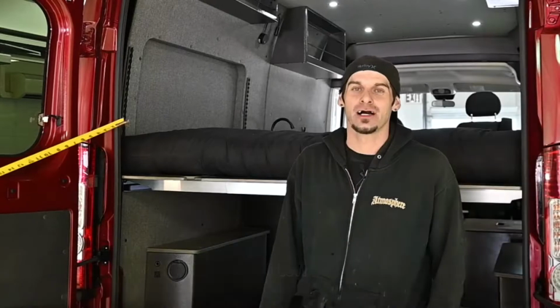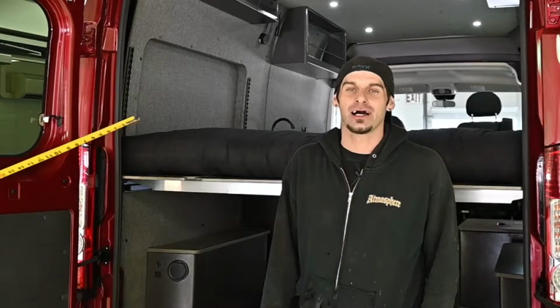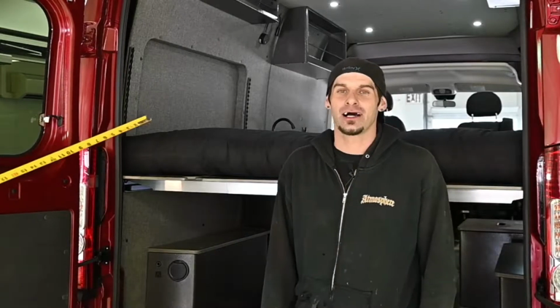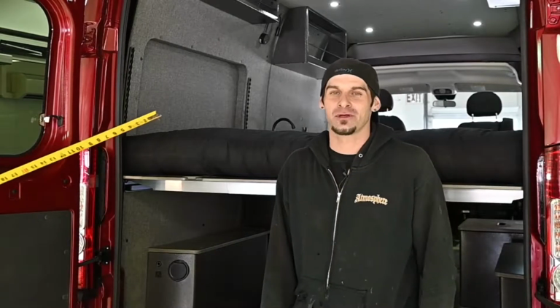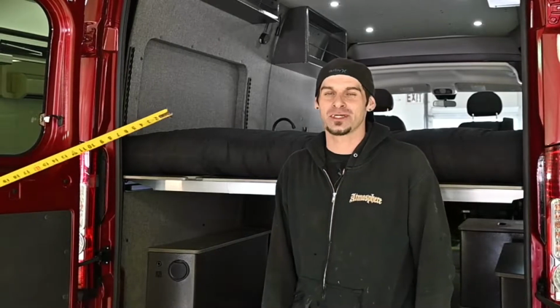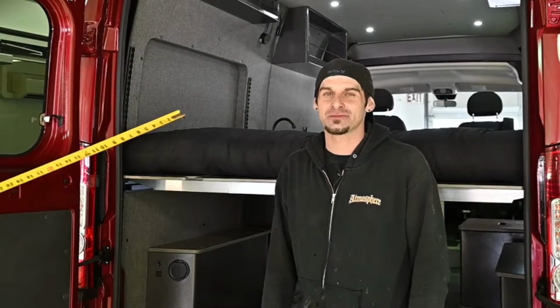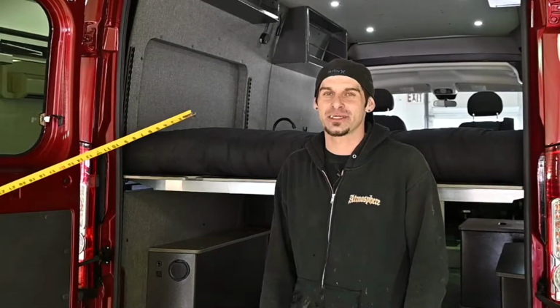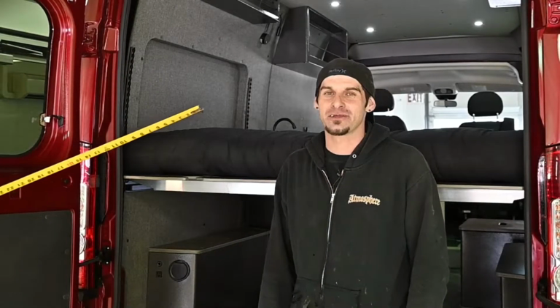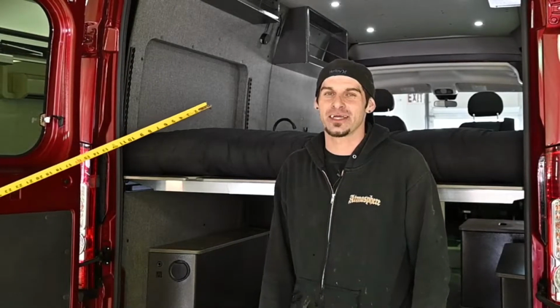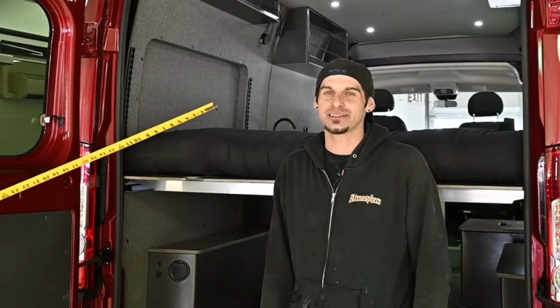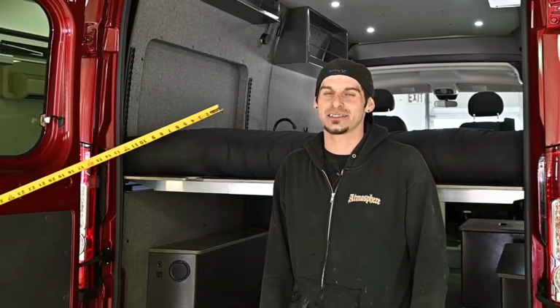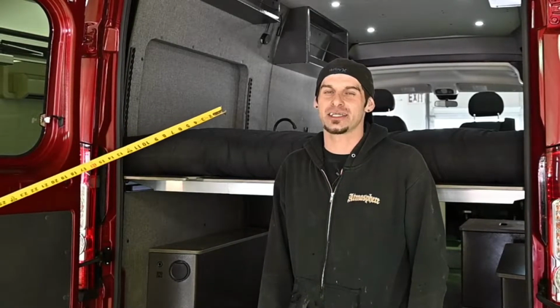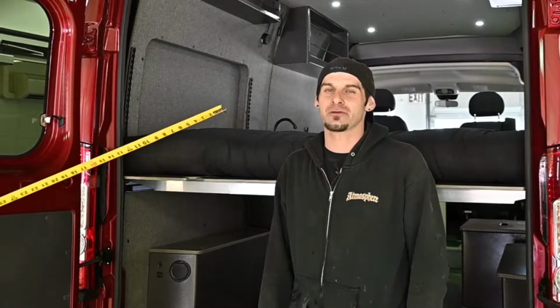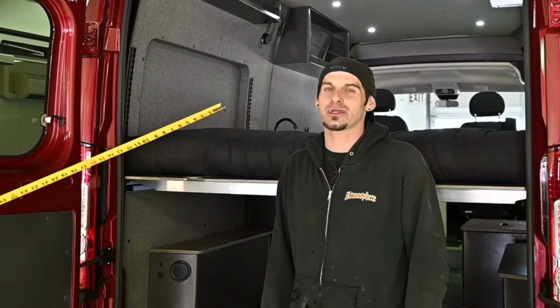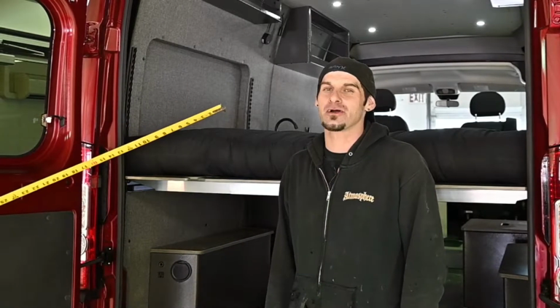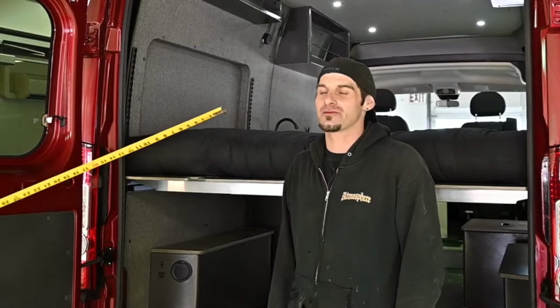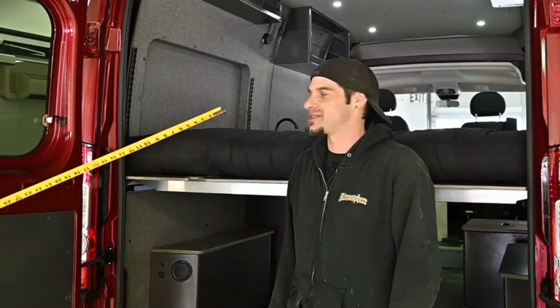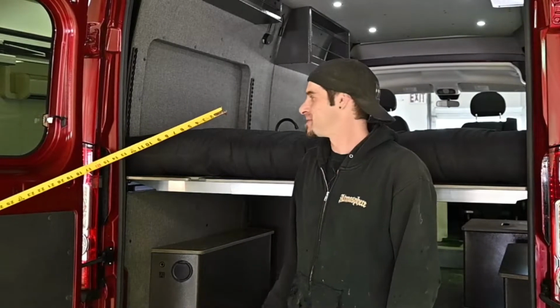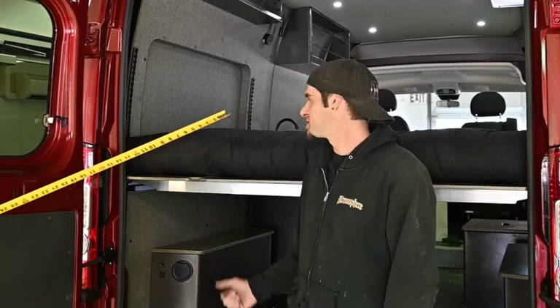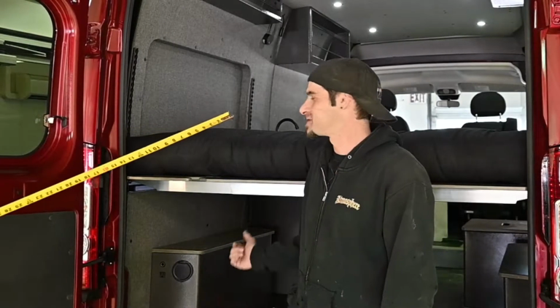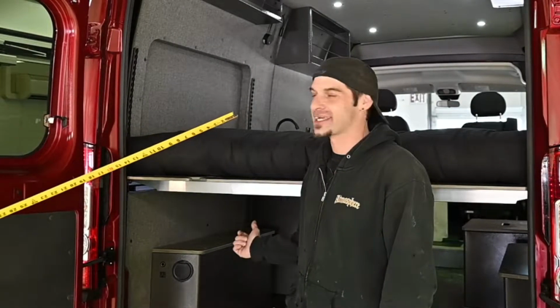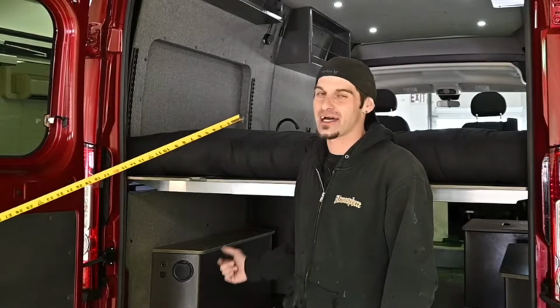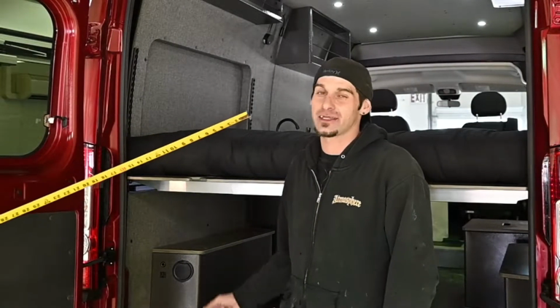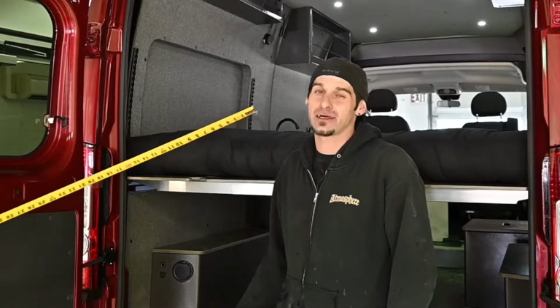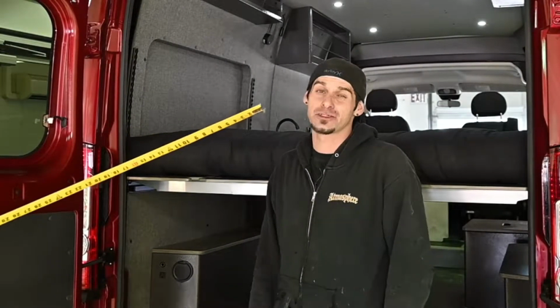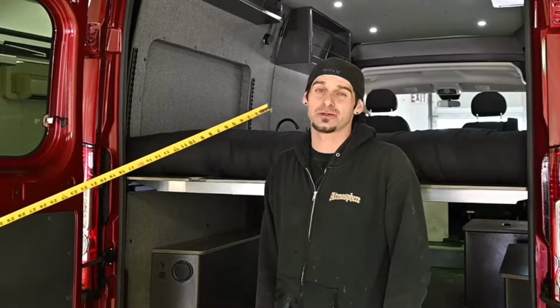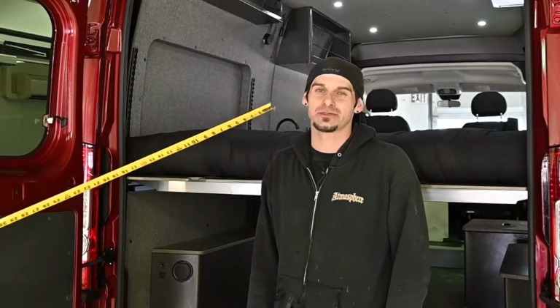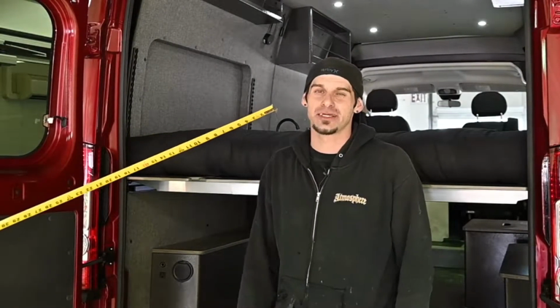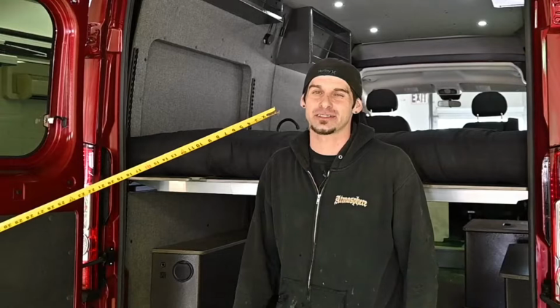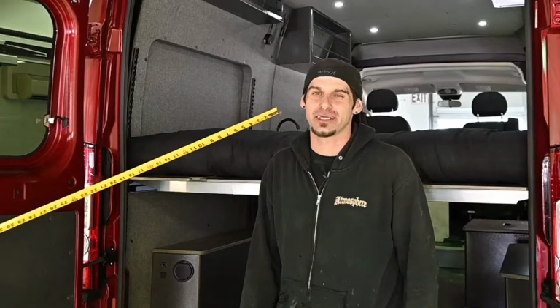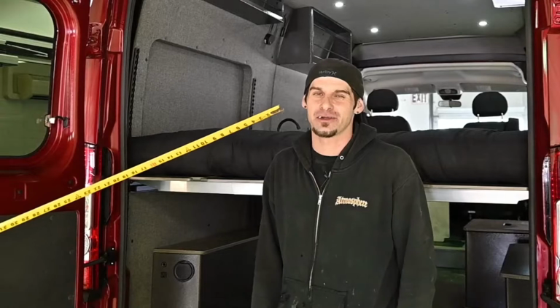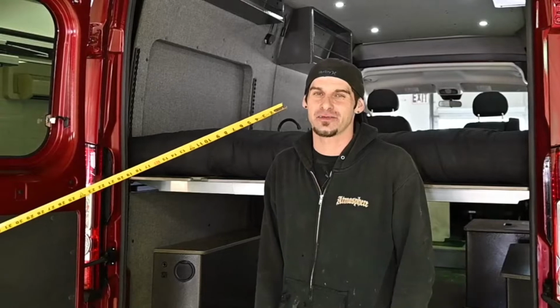Hi, I'm Ransom with Aerie Vans and today we're going to go over the dimensions of the galley and other storage spaces in the Aerie van.